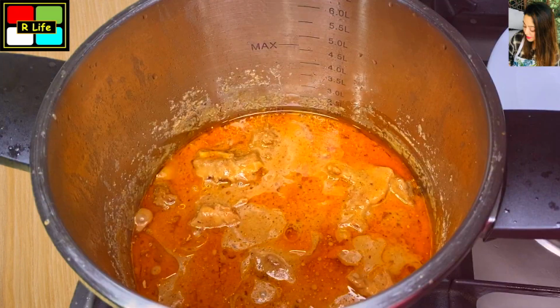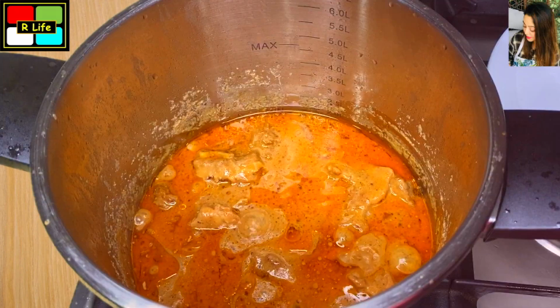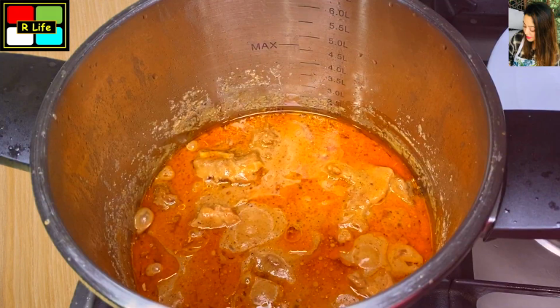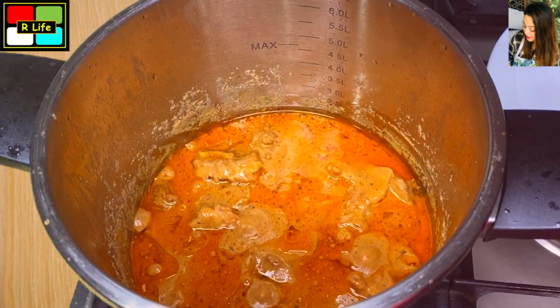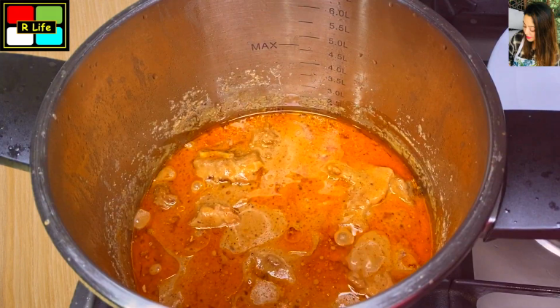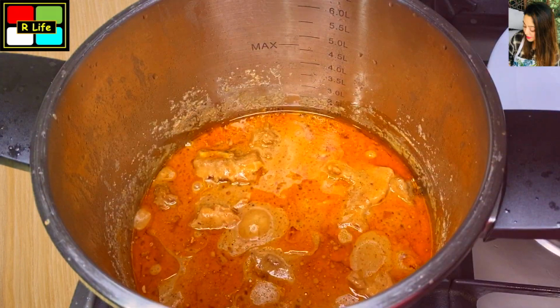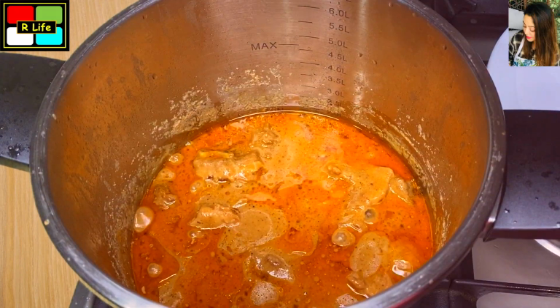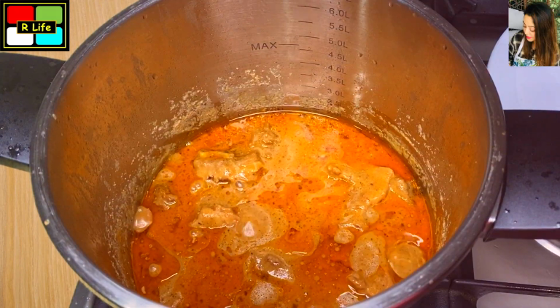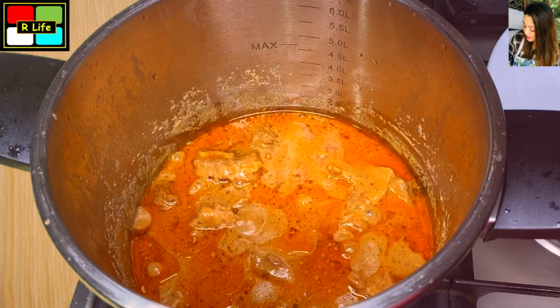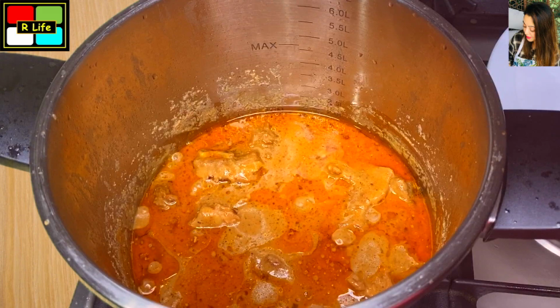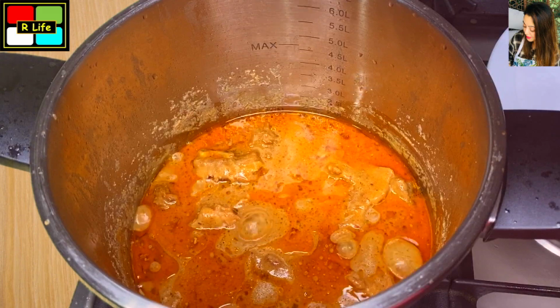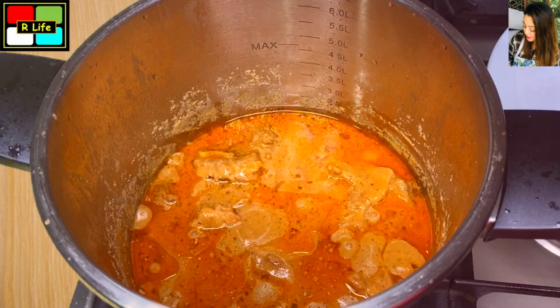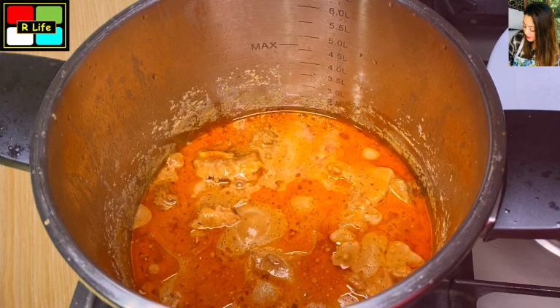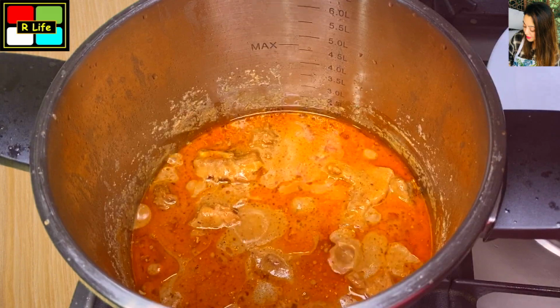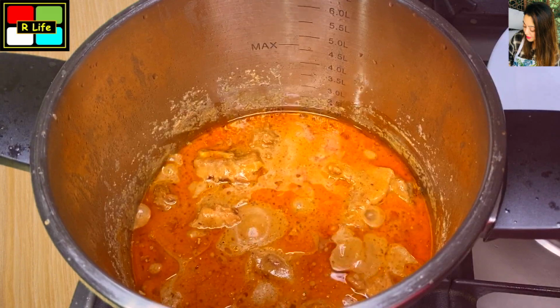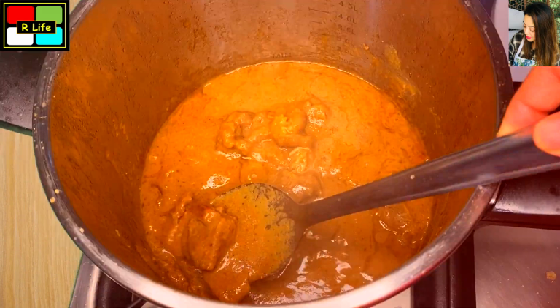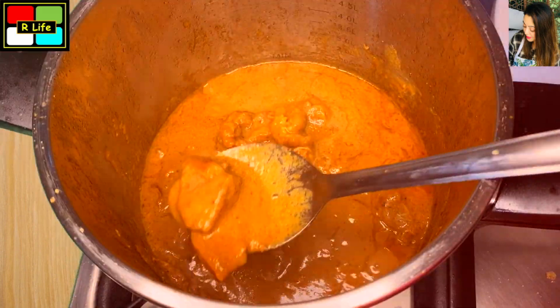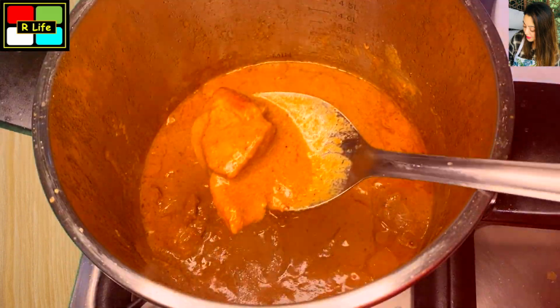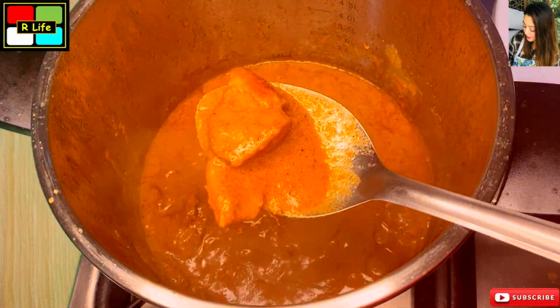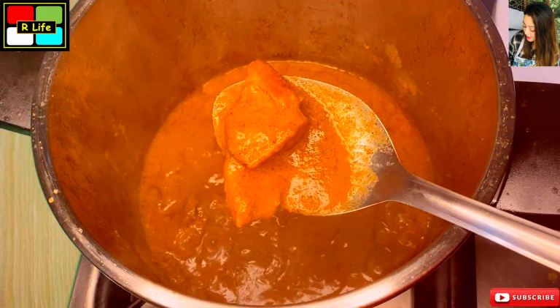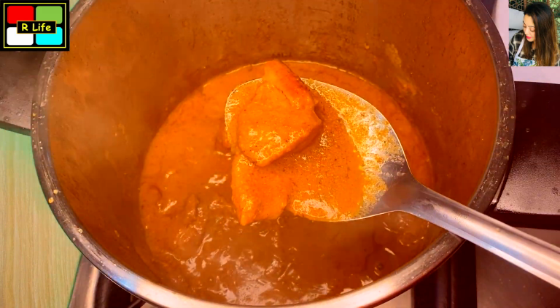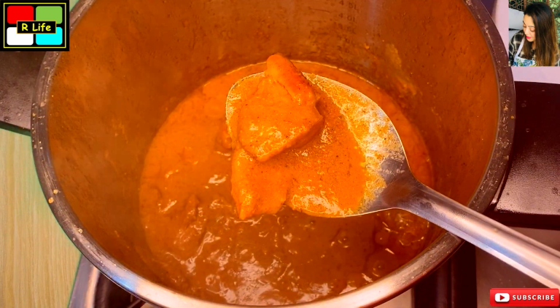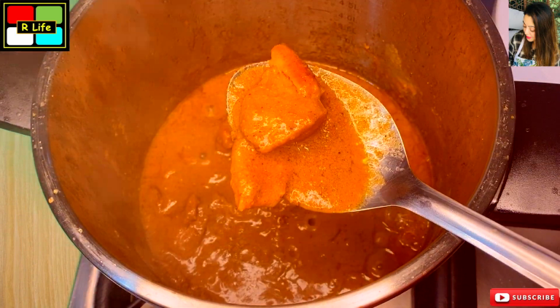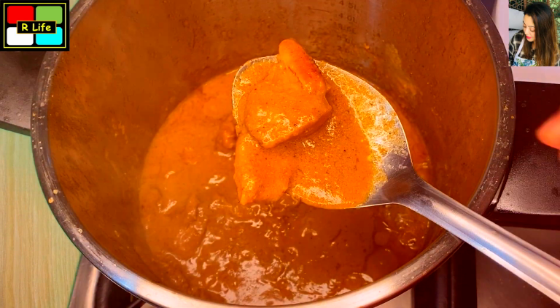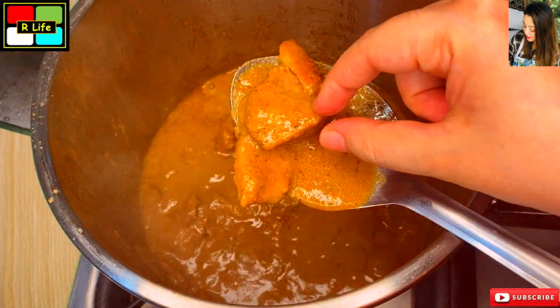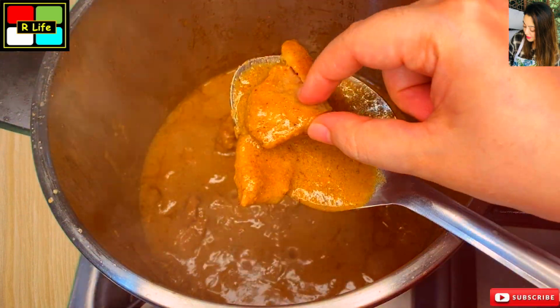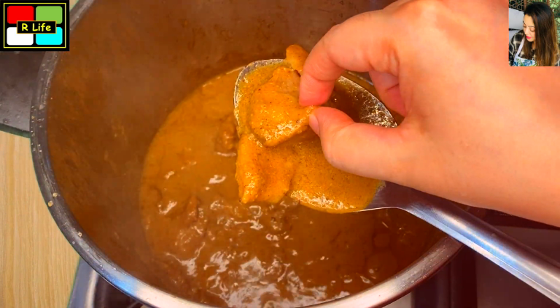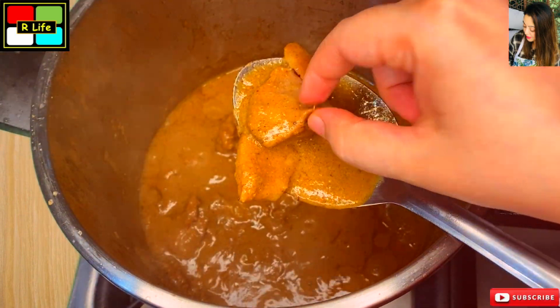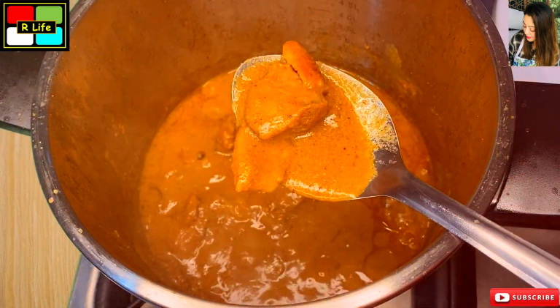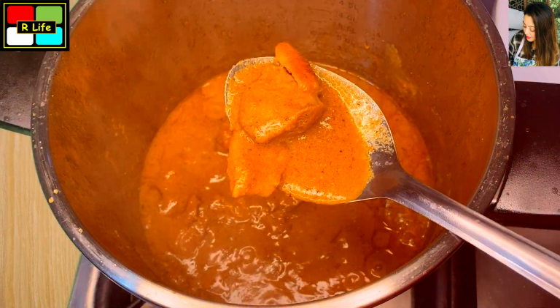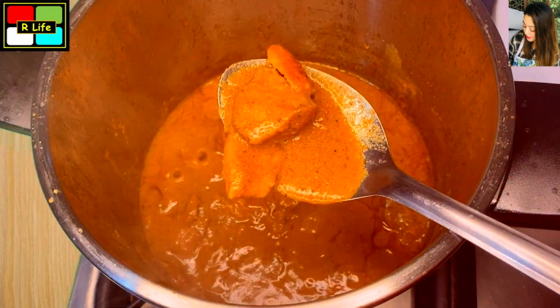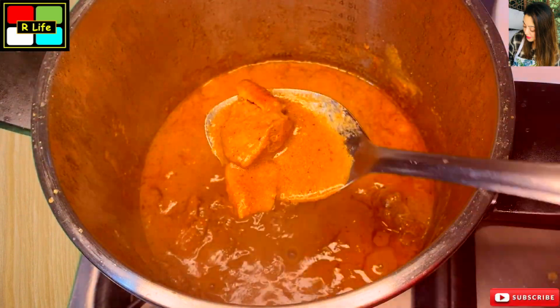Hello everyone, today we are going to make shahi mutton which is very delicious. Get ready for it.